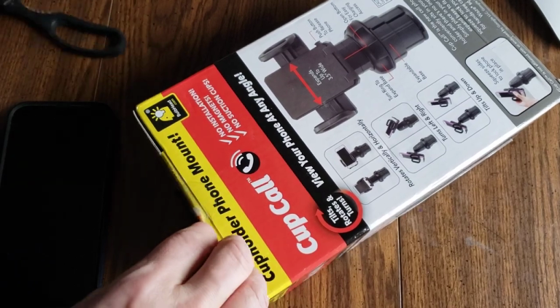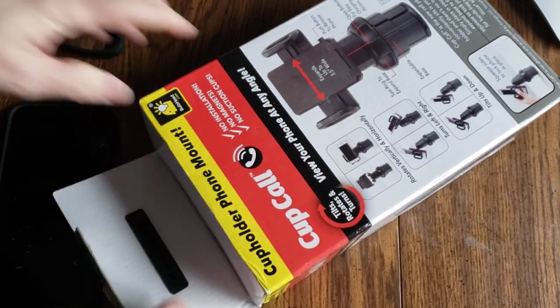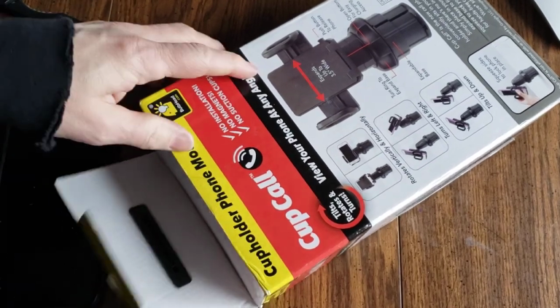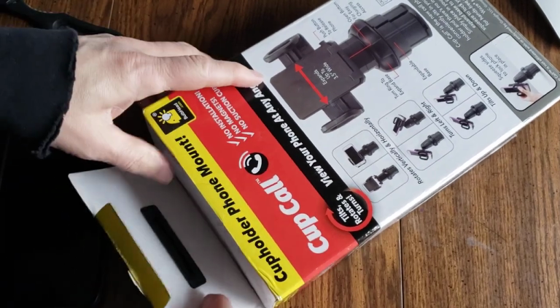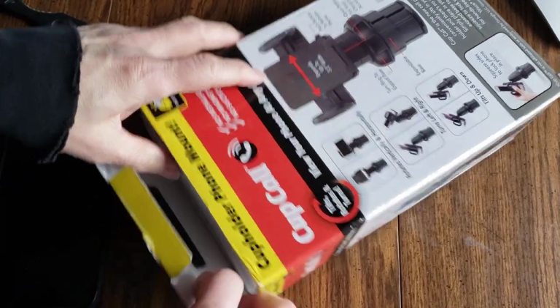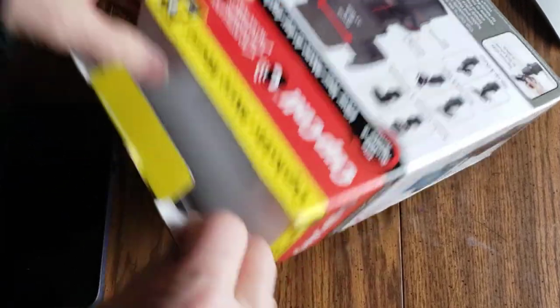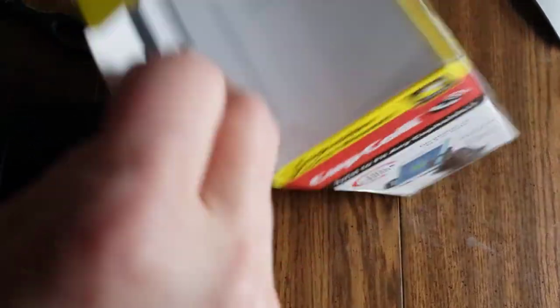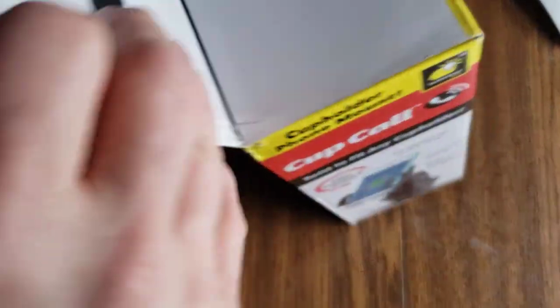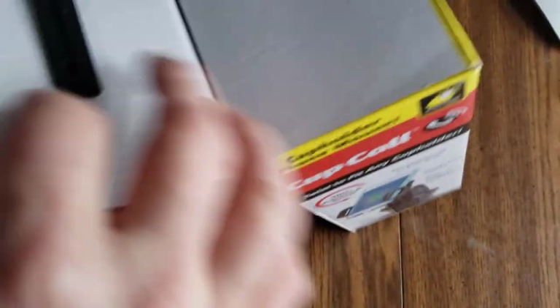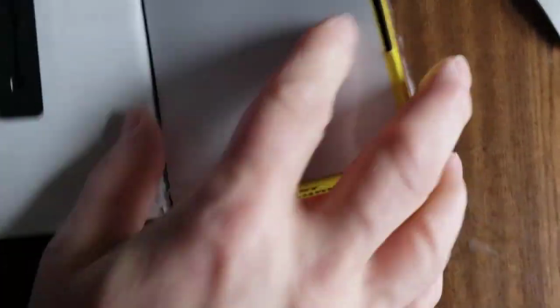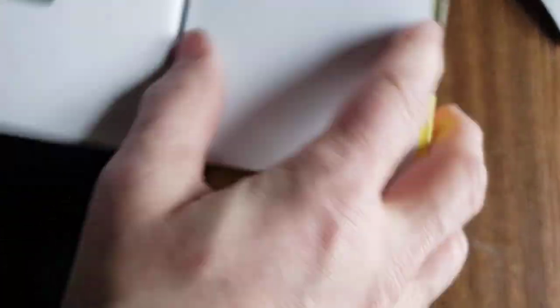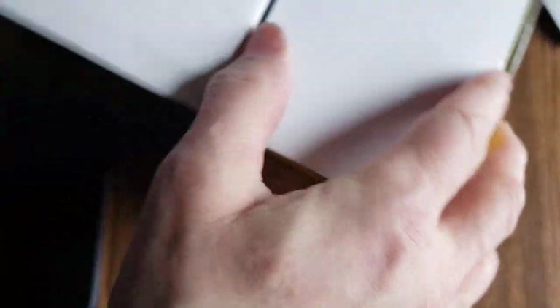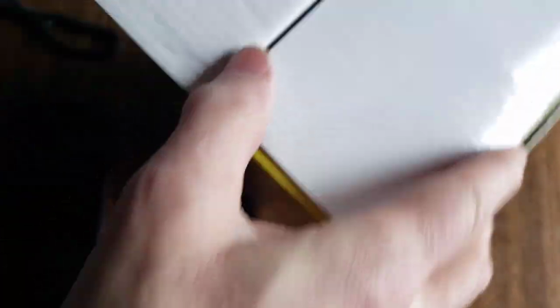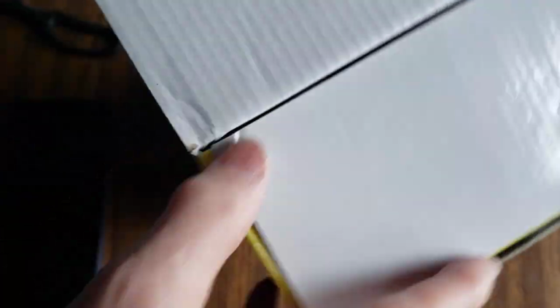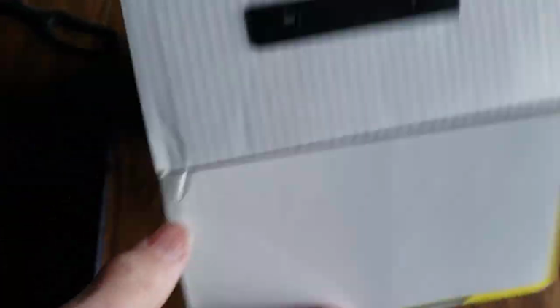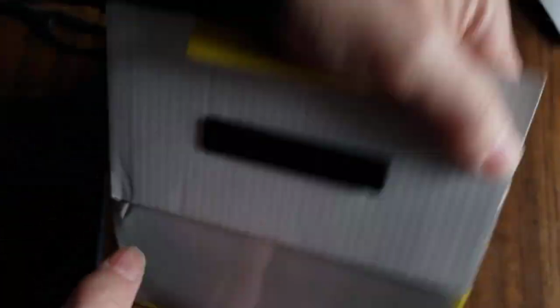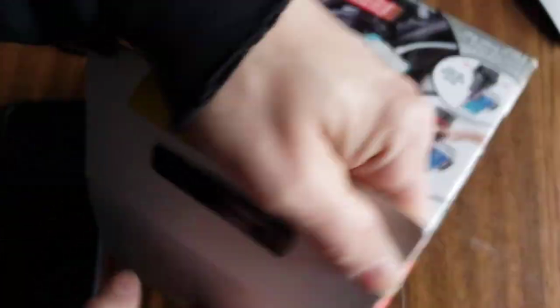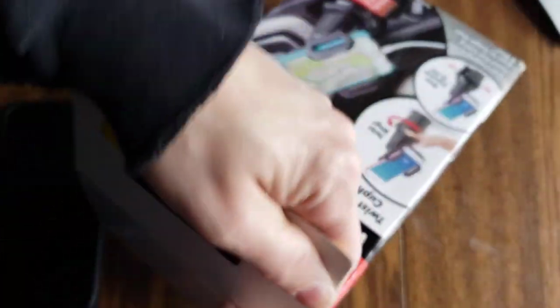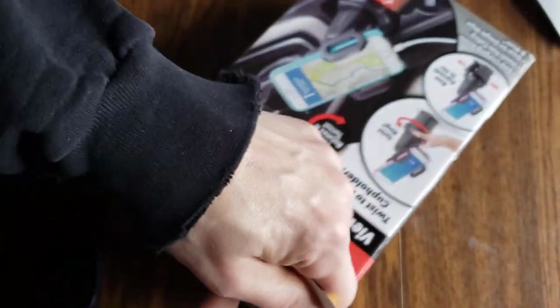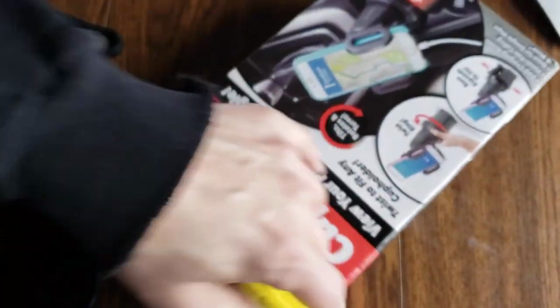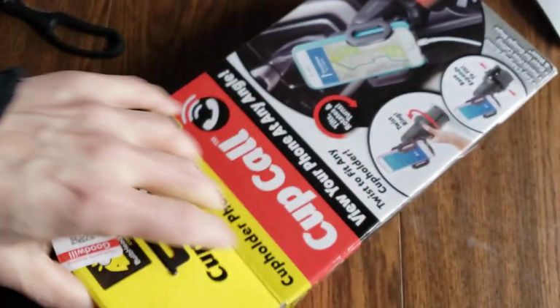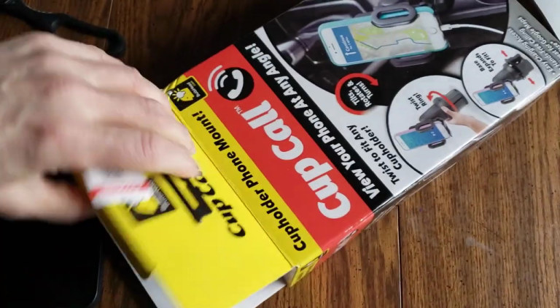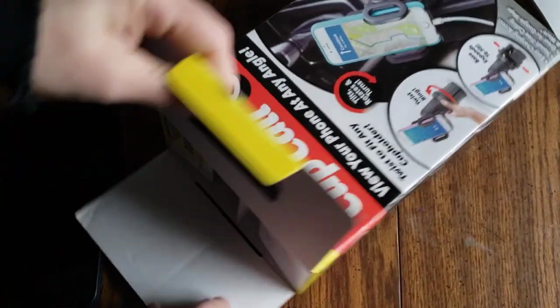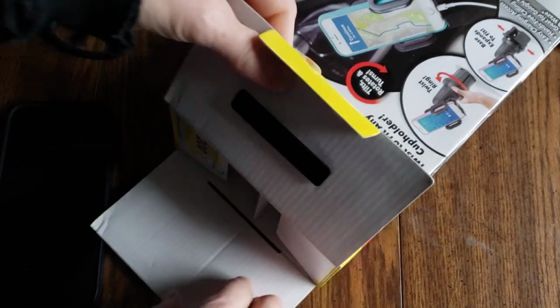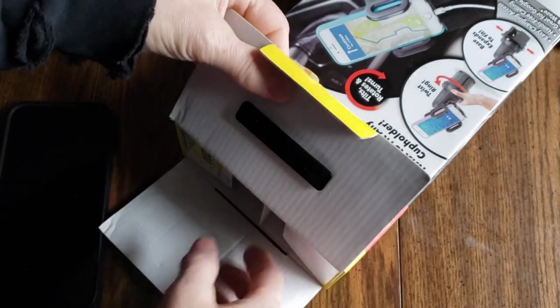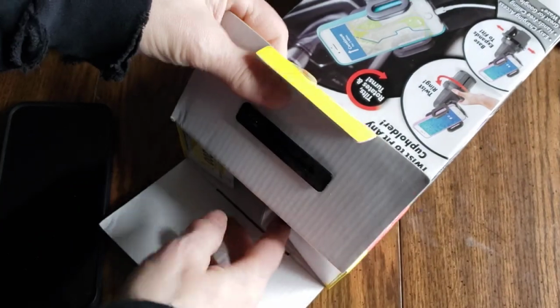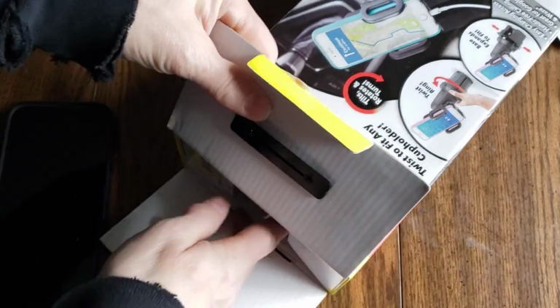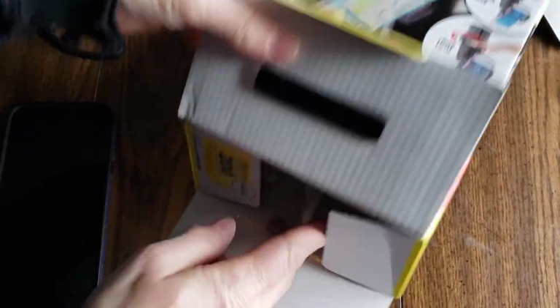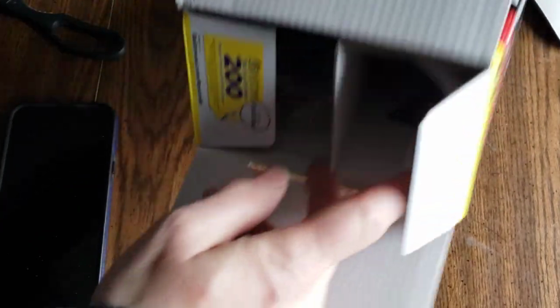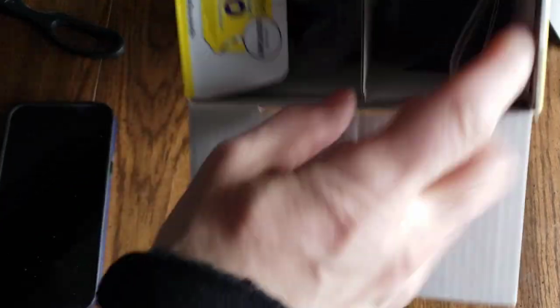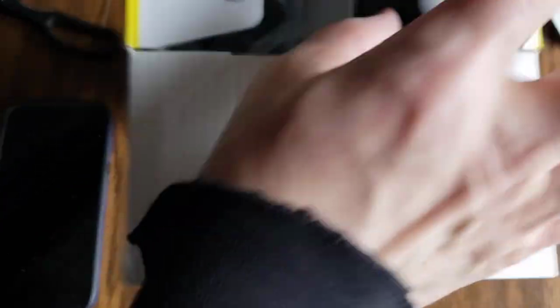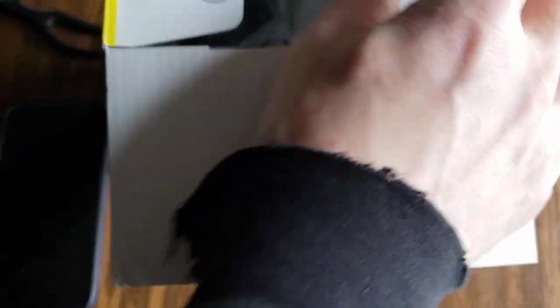But wait, there's more — we'll send you two, just pay shipping and handling.